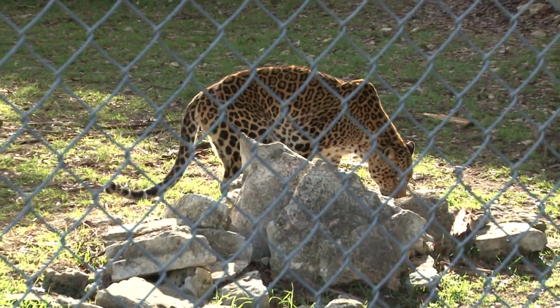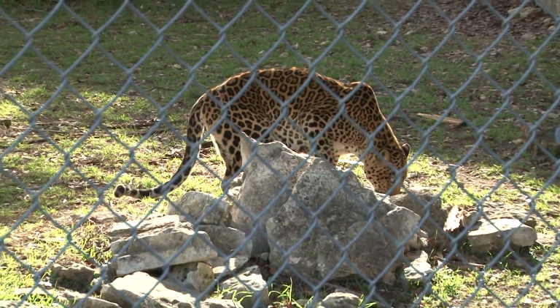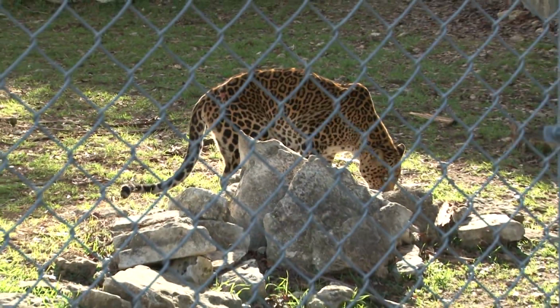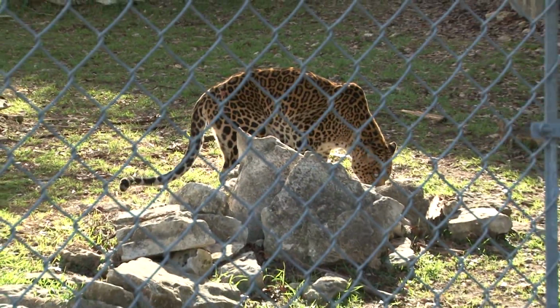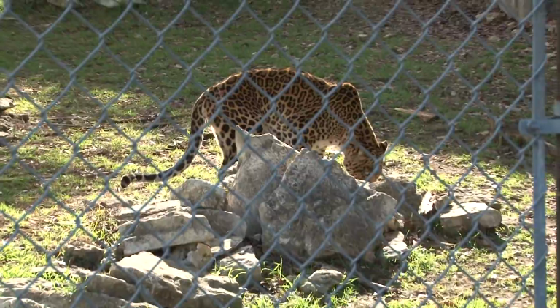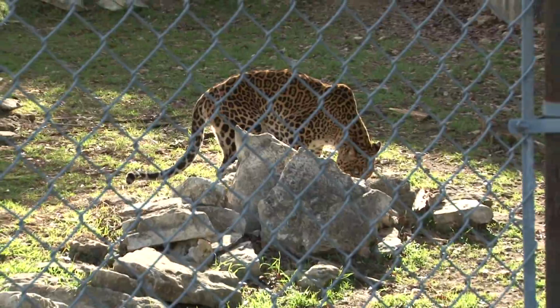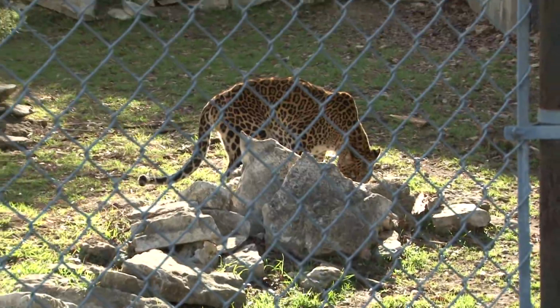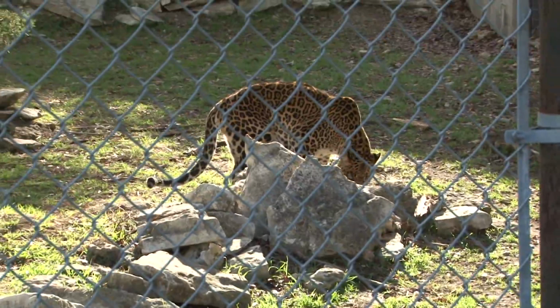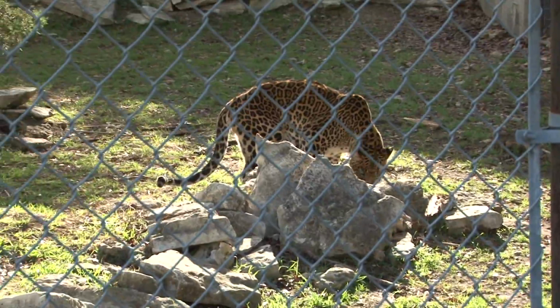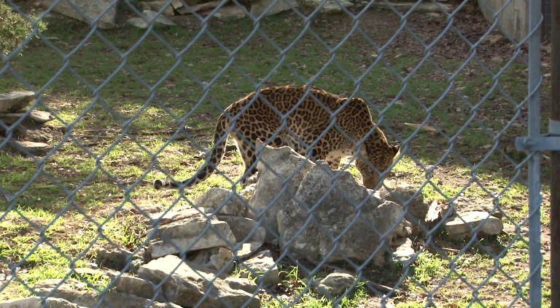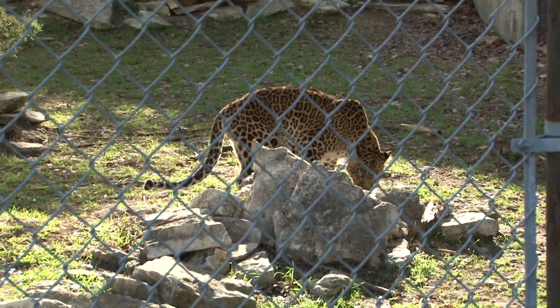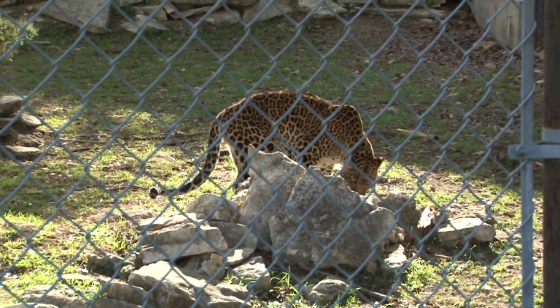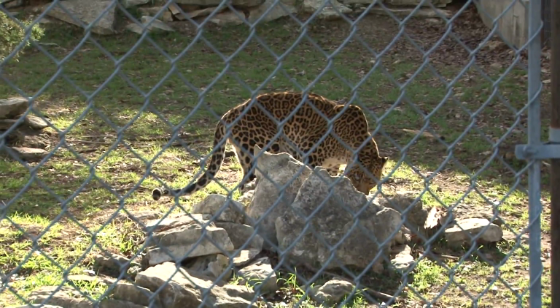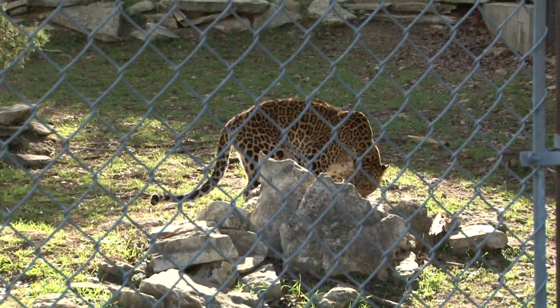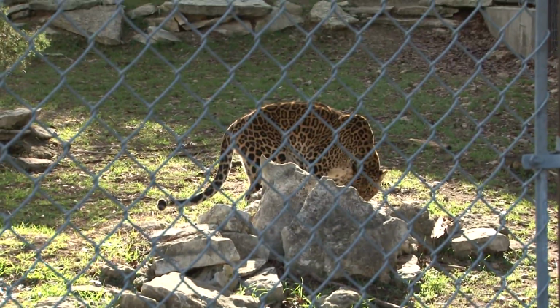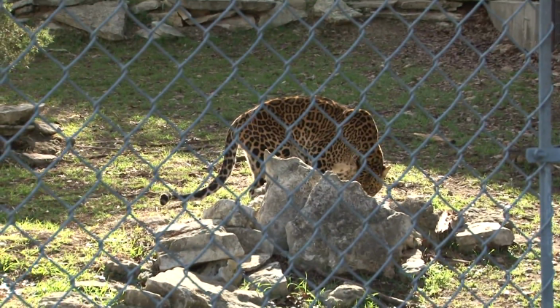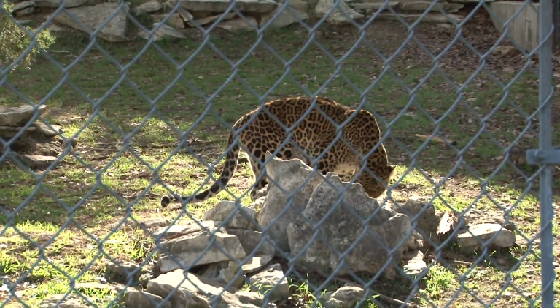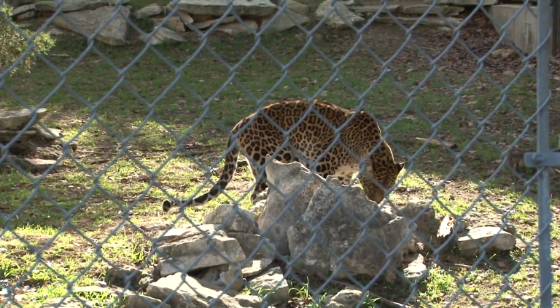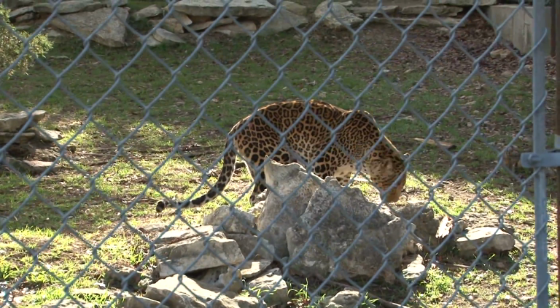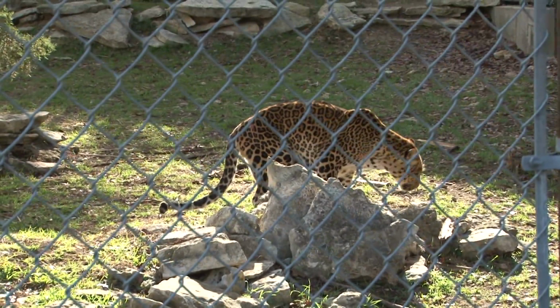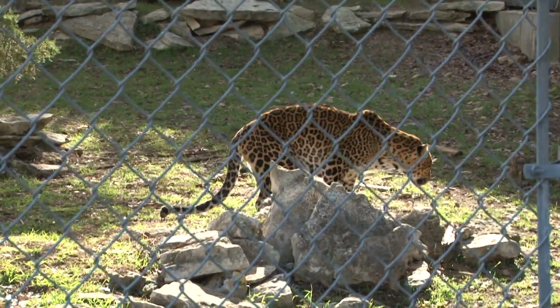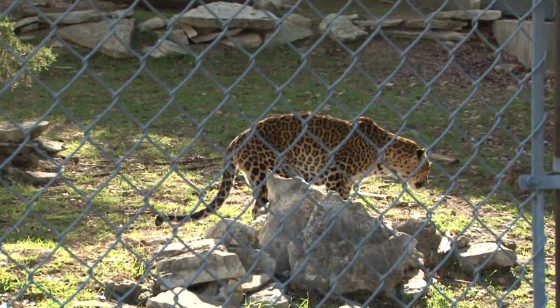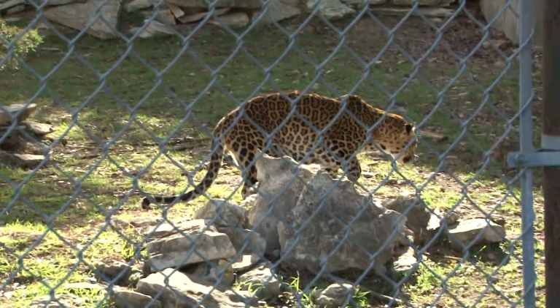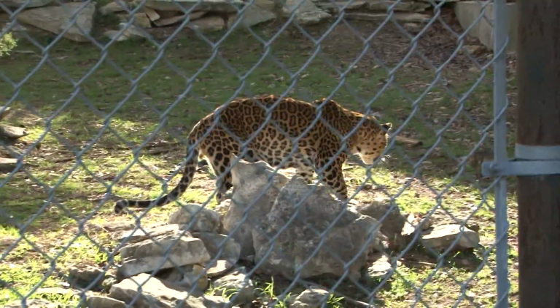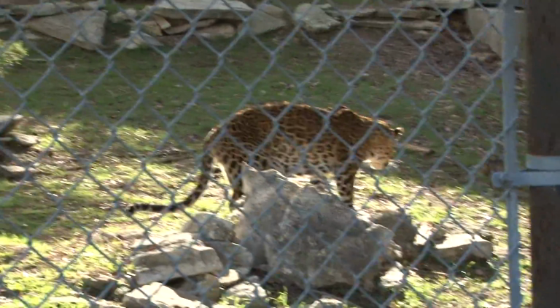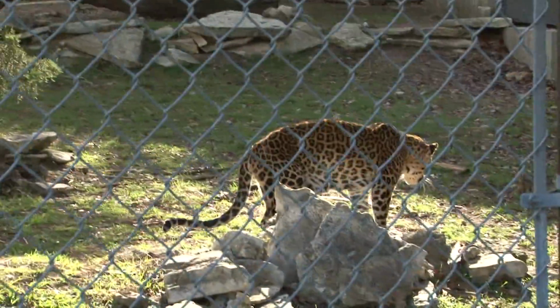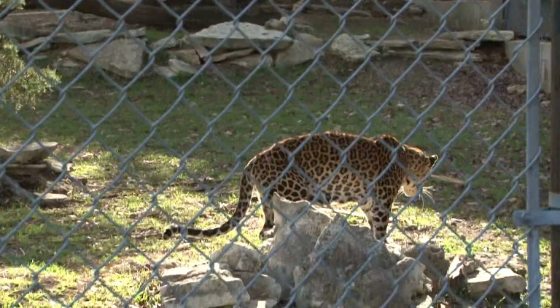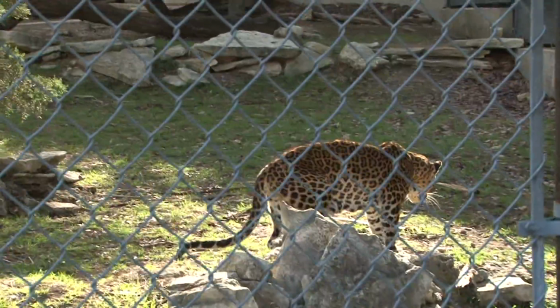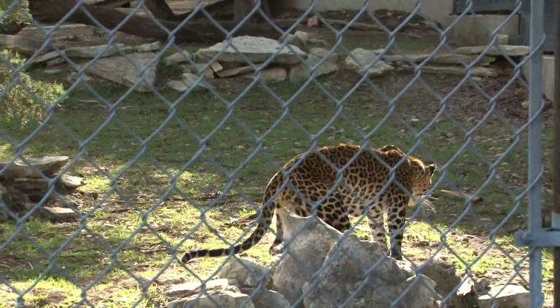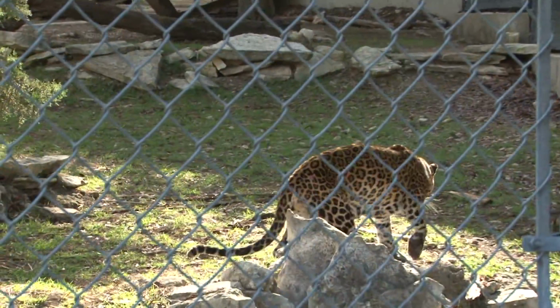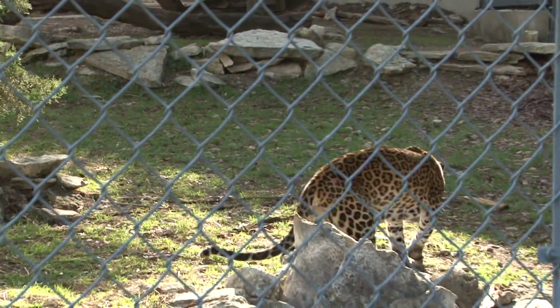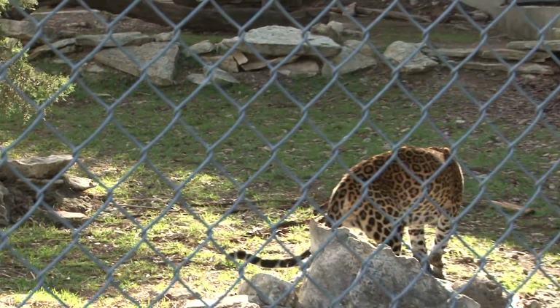Their native range is primarily in sub-Saharan Africa but was once distributed across southern Asia and Africa.